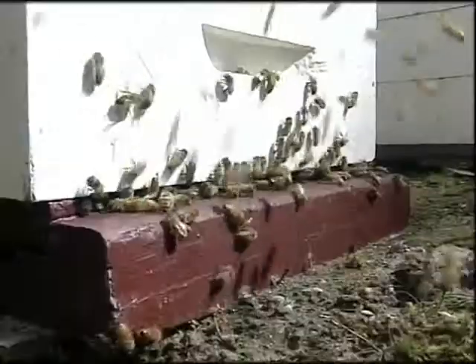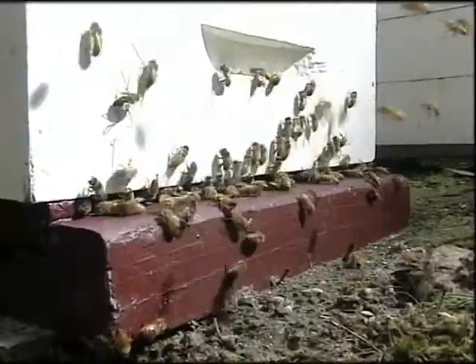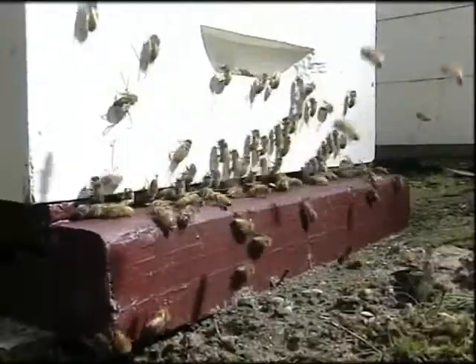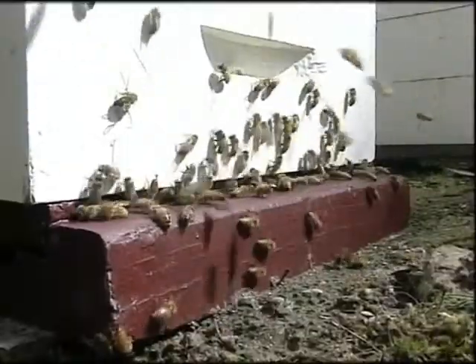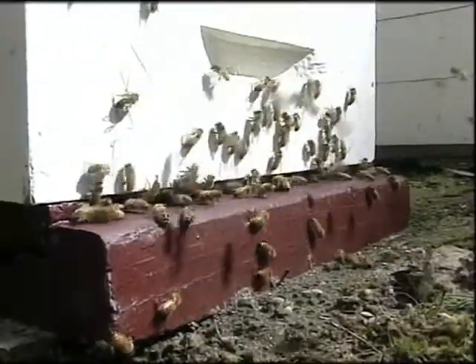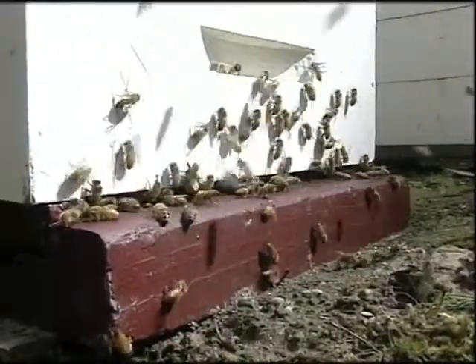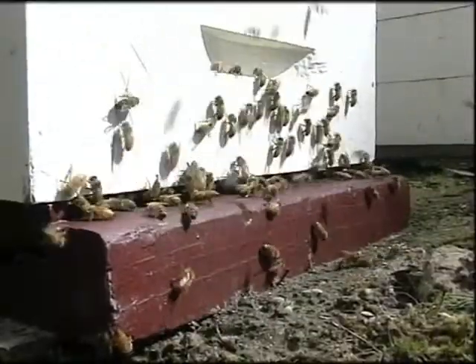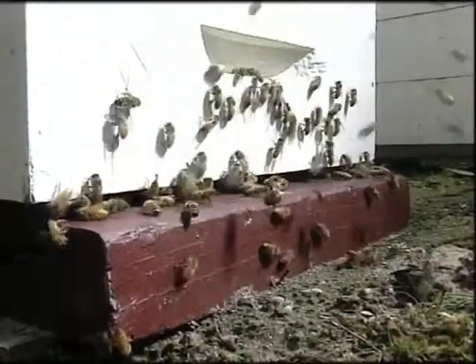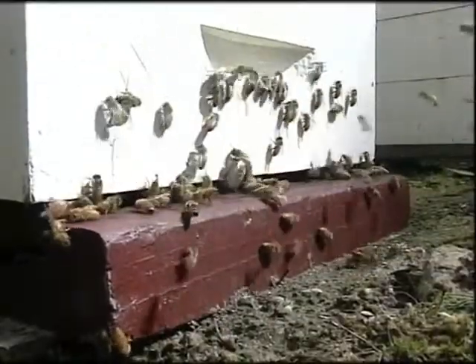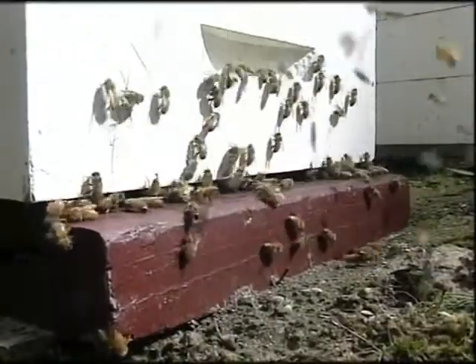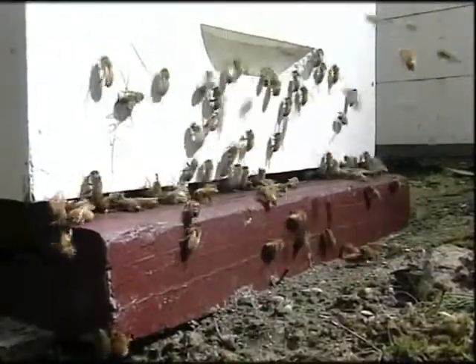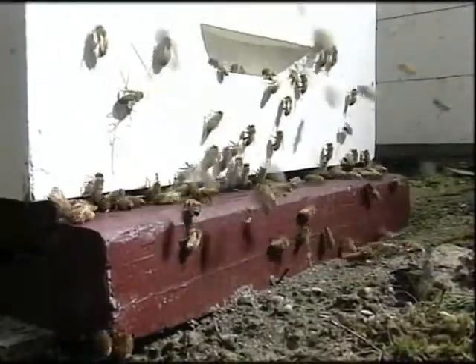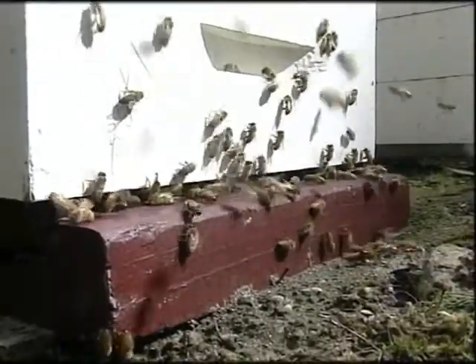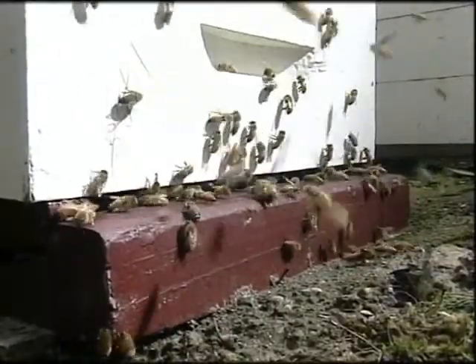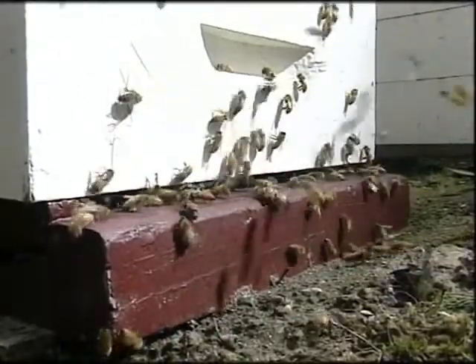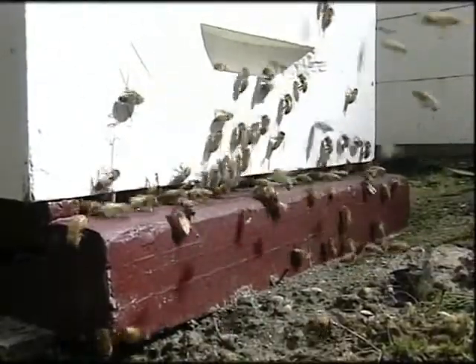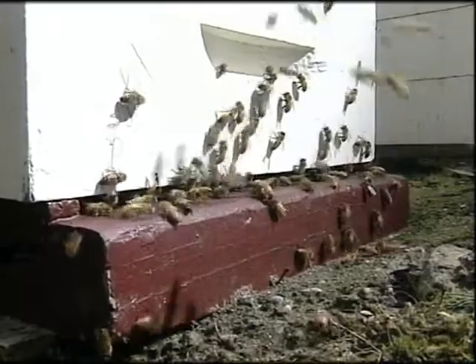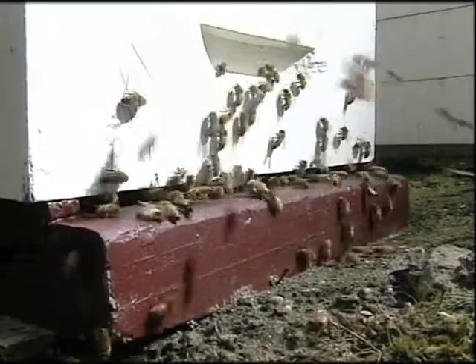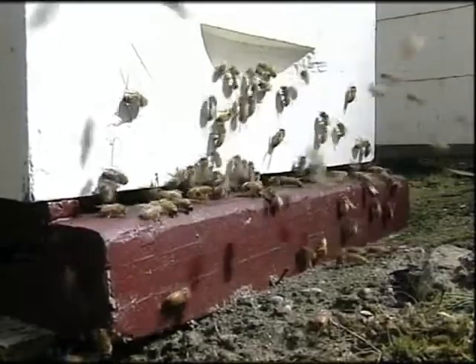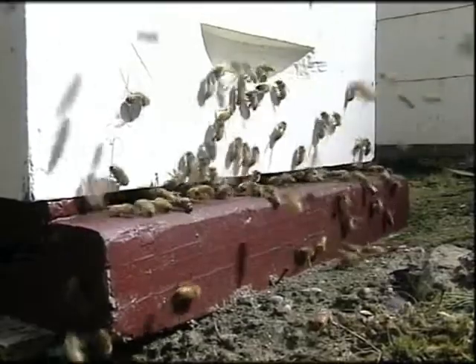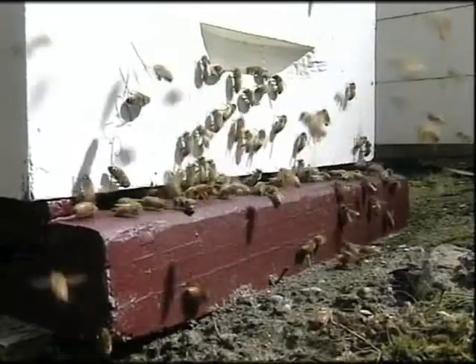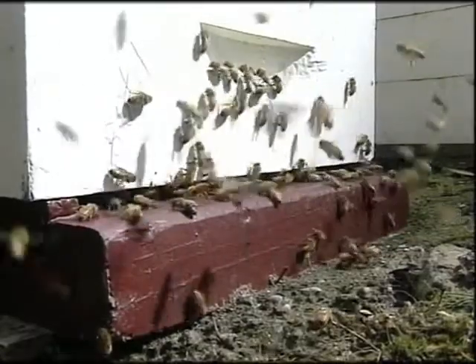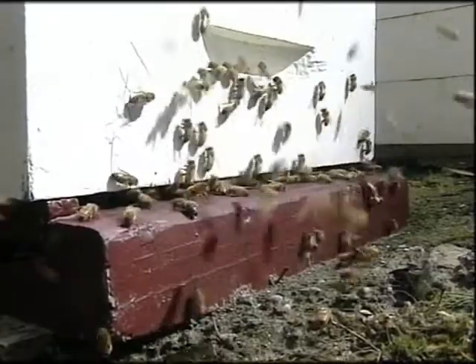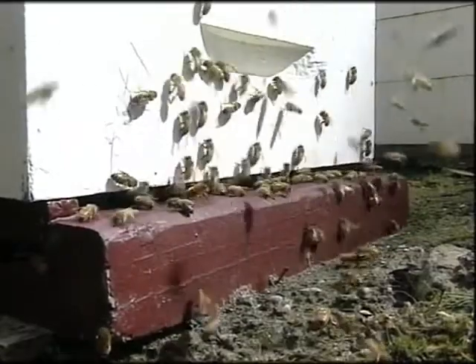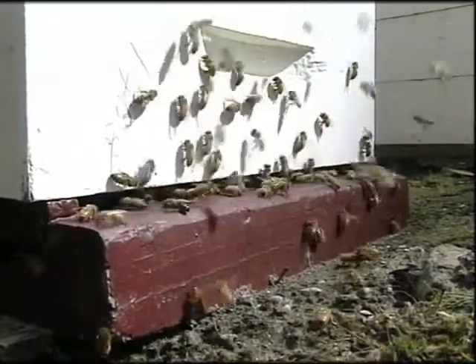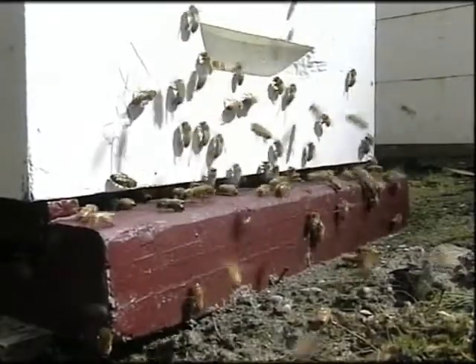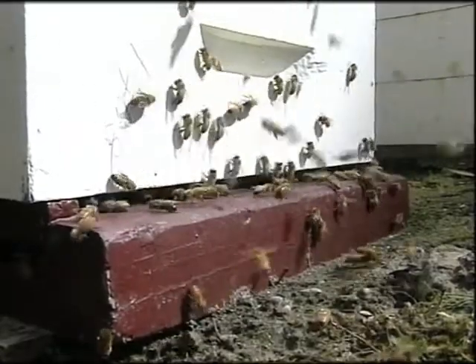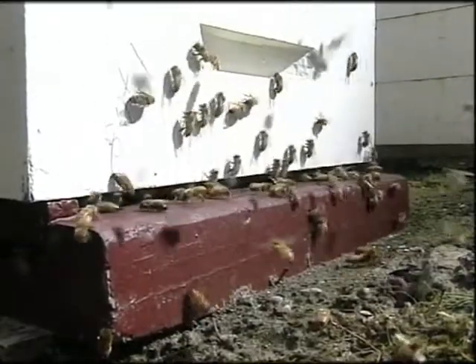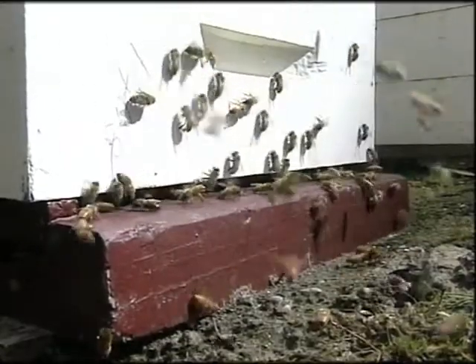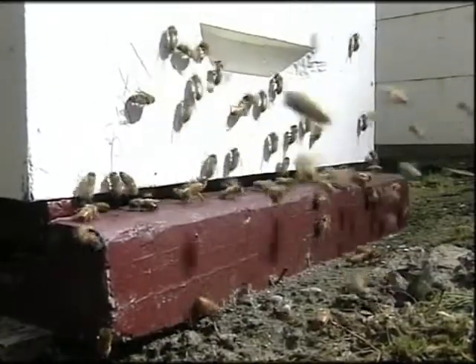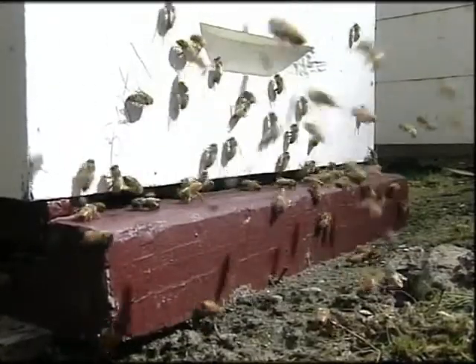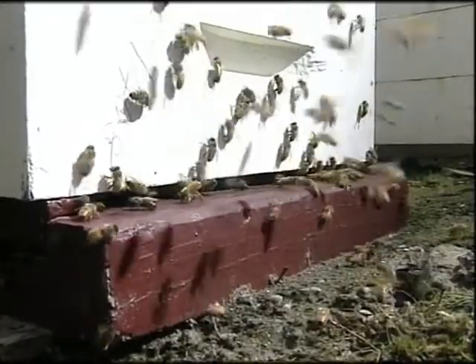The bottom board is the base where bees enter and leave, through a space at the front of the hive.